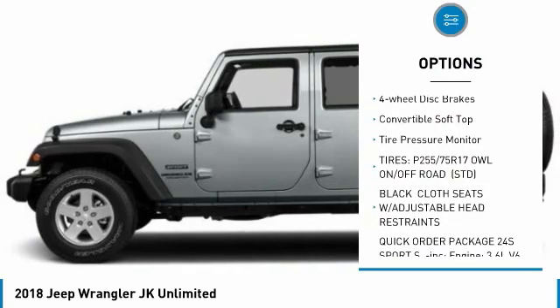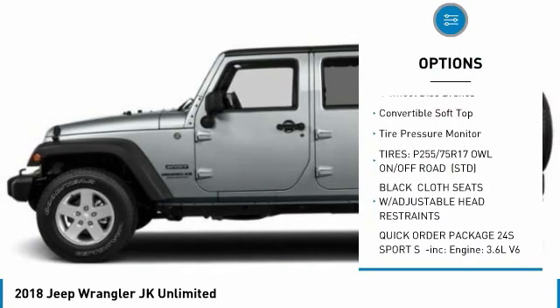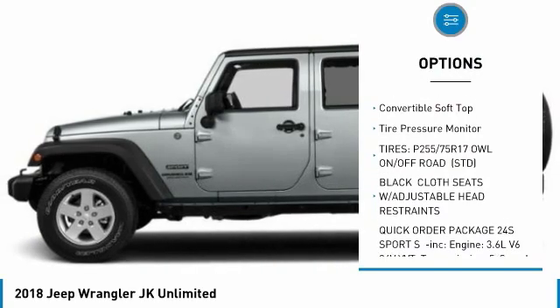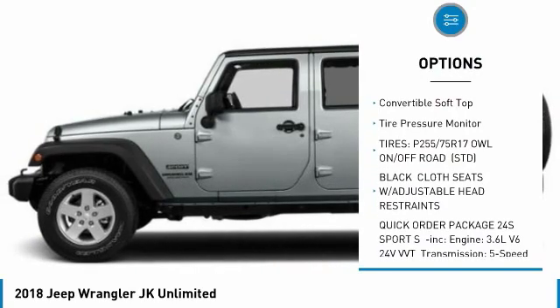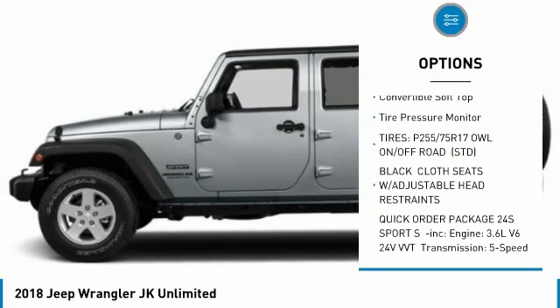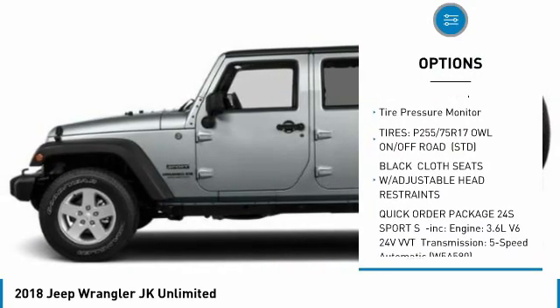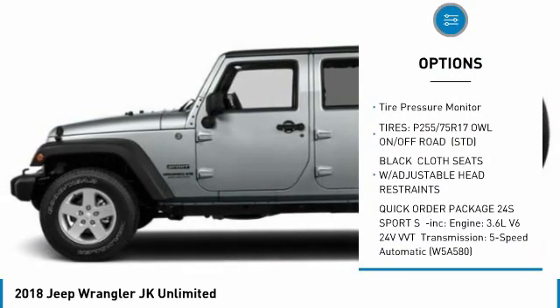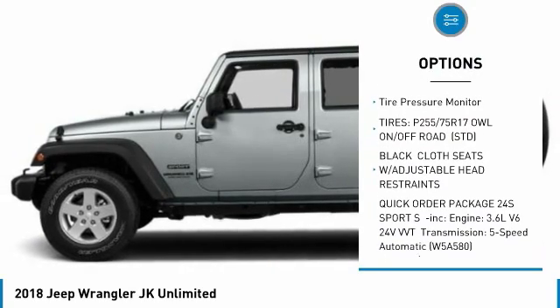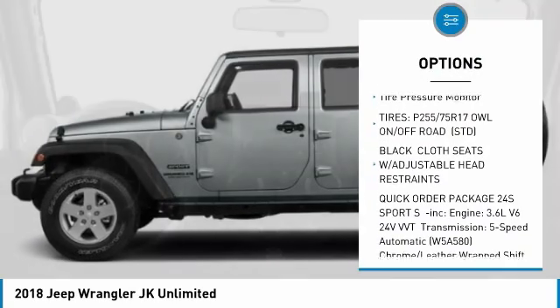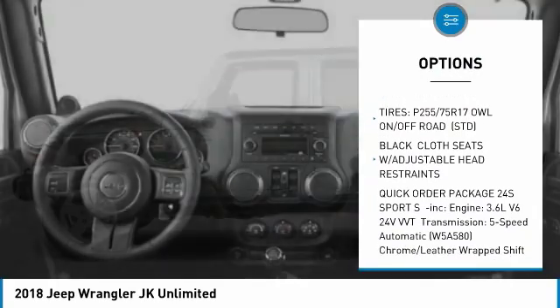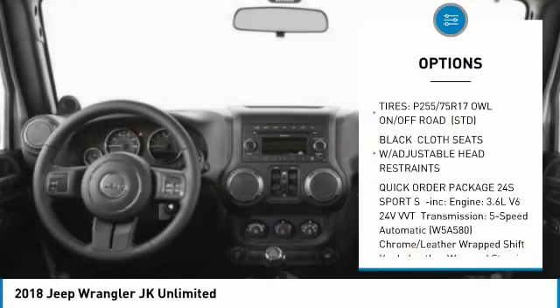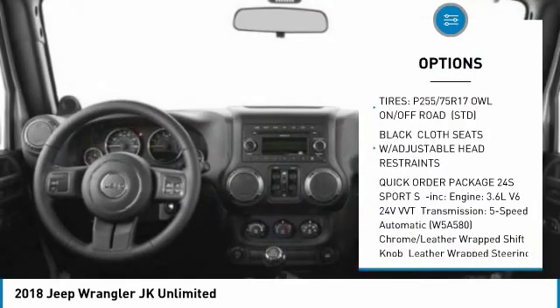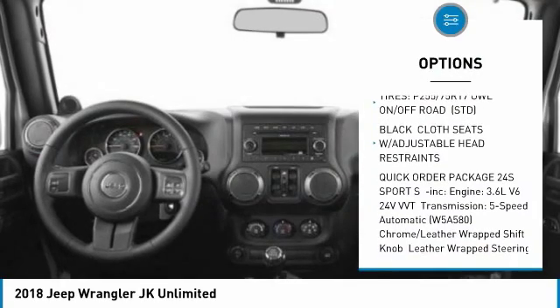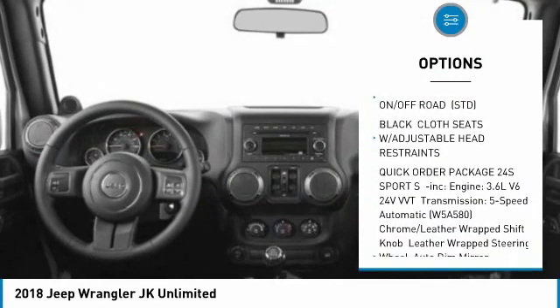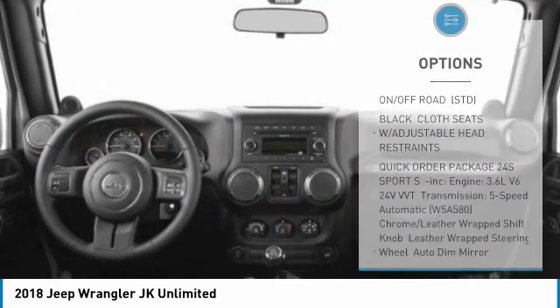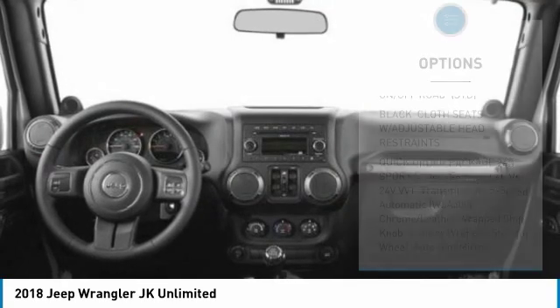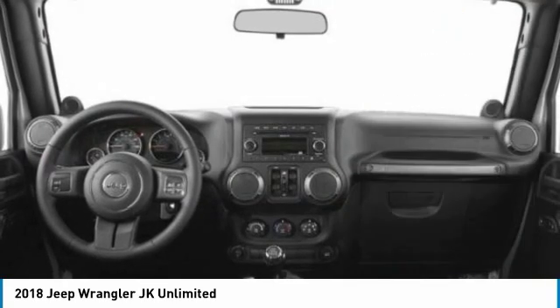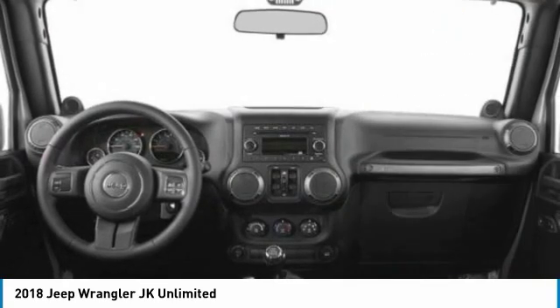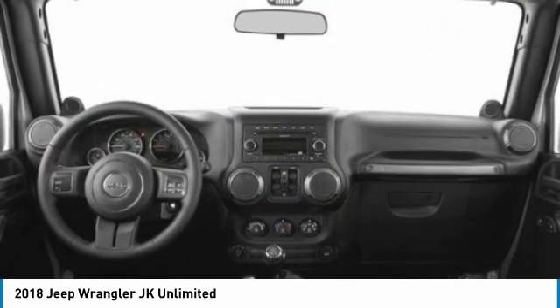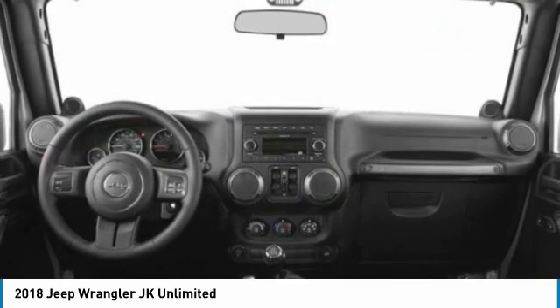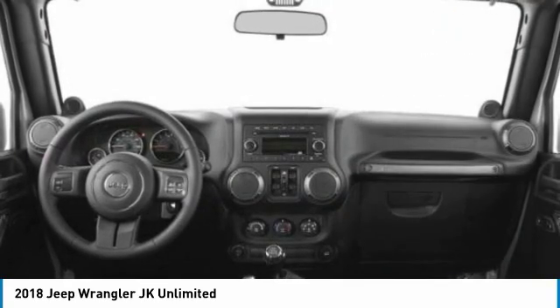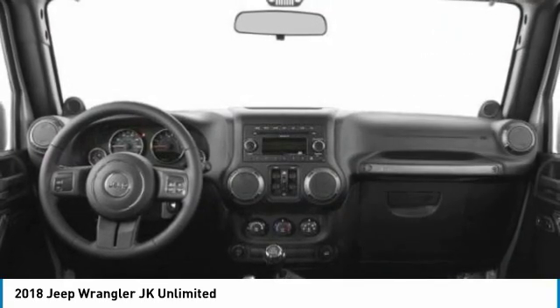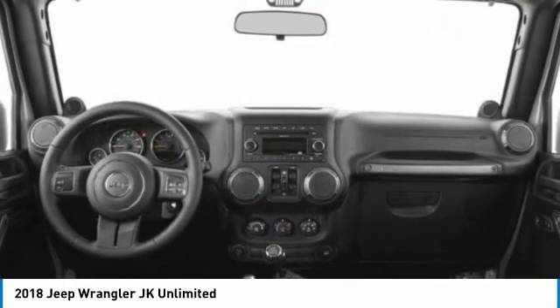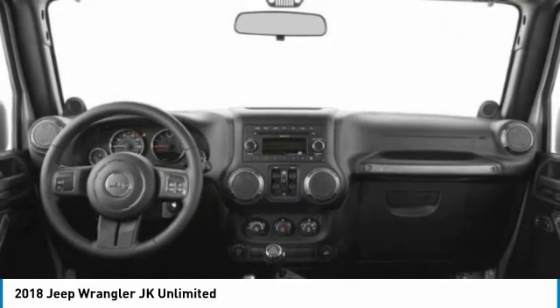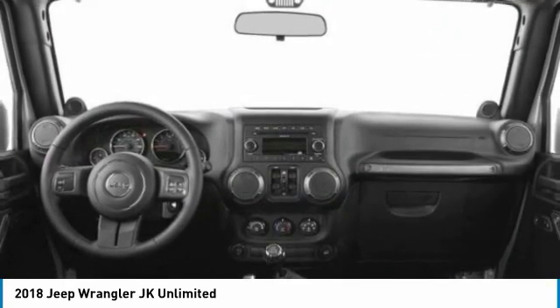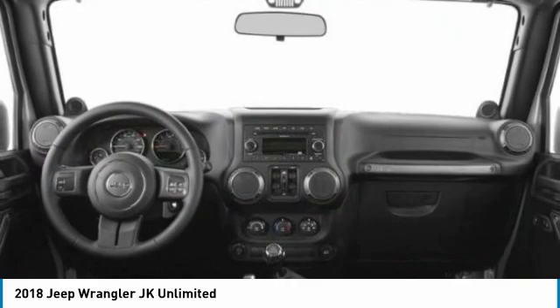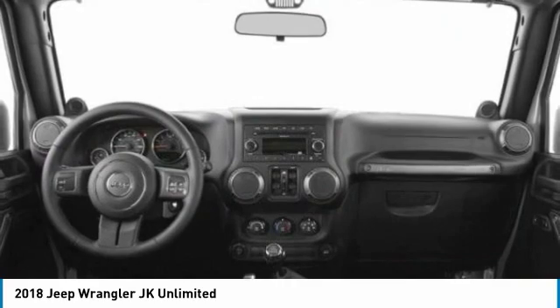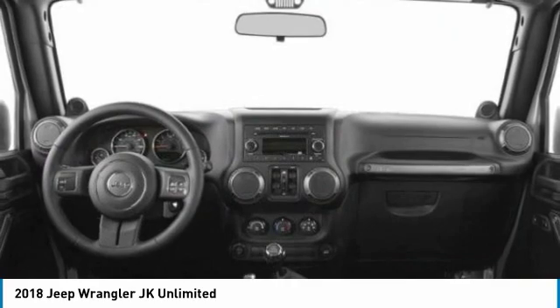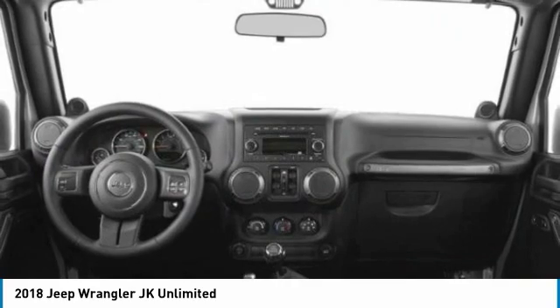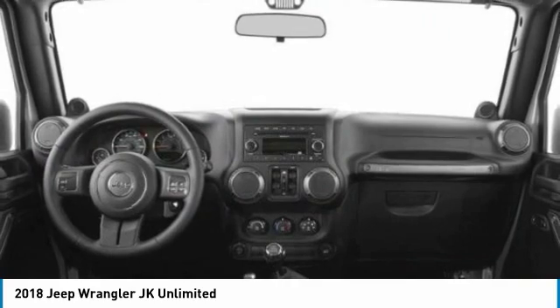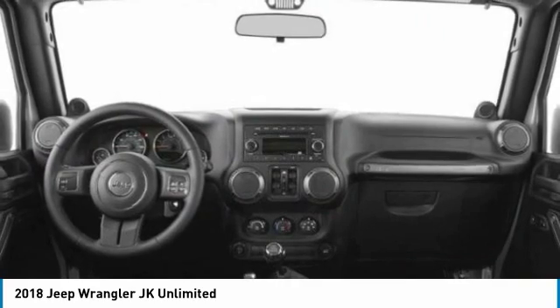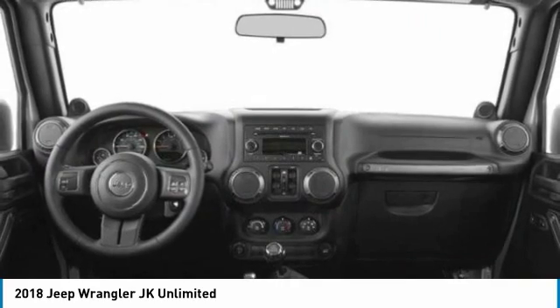Engine immobilizer, fog lamps, four-wheel disc brakes, convertible soft top, tire pressure monitor.